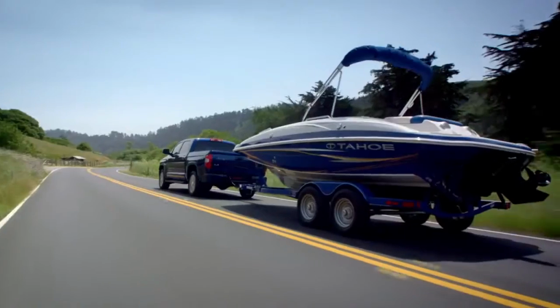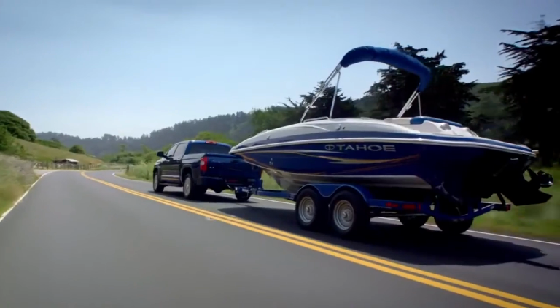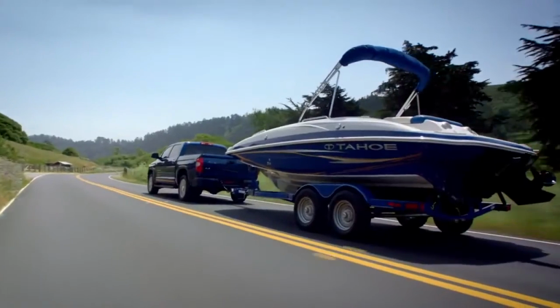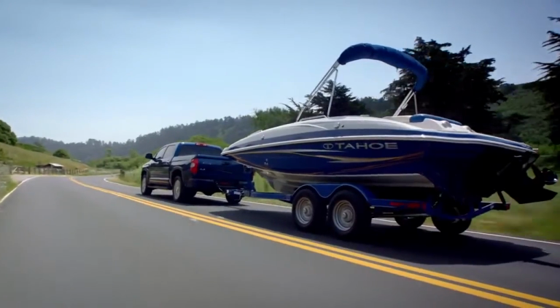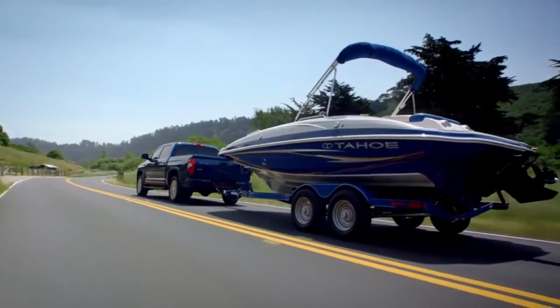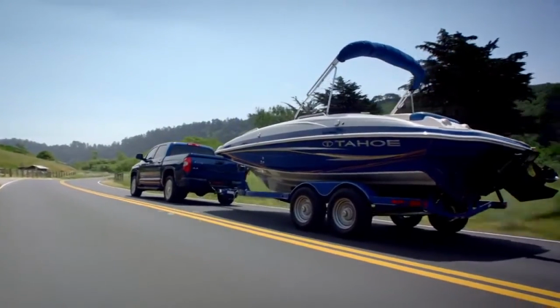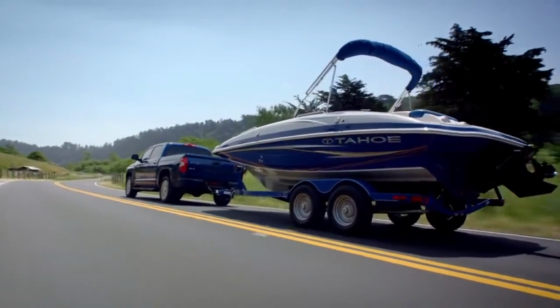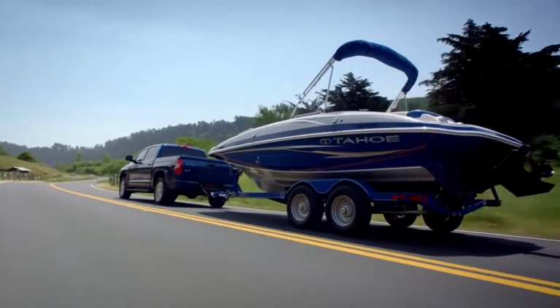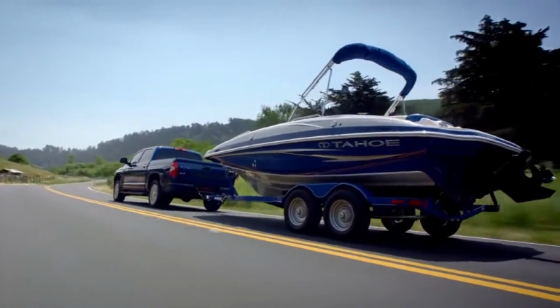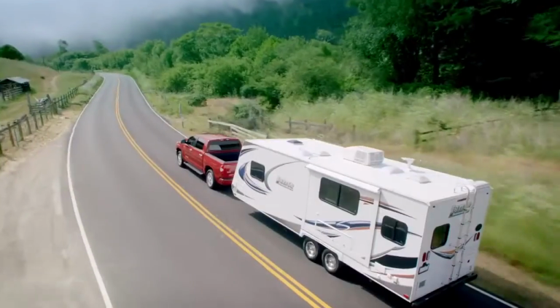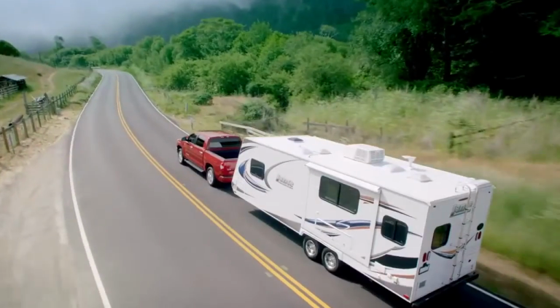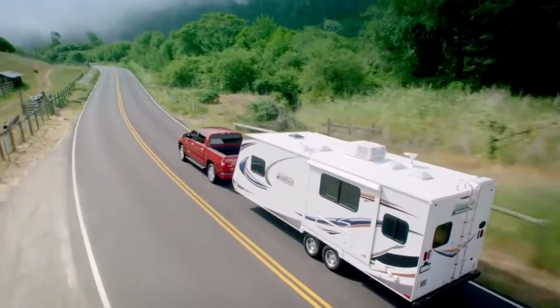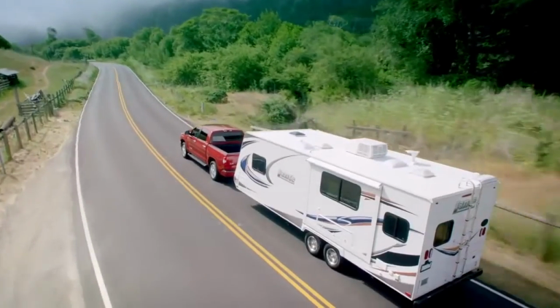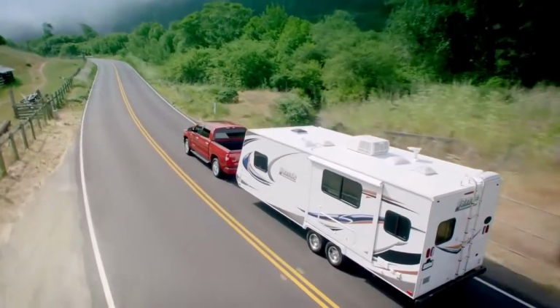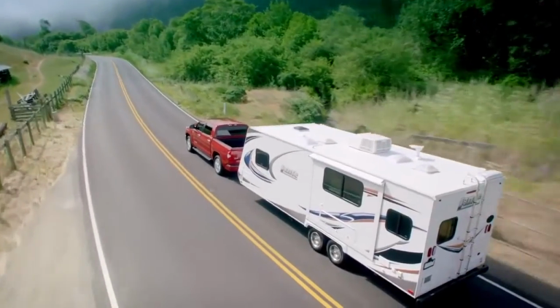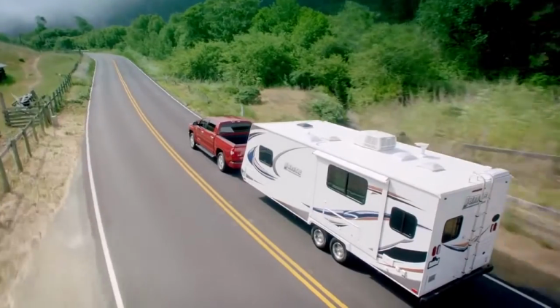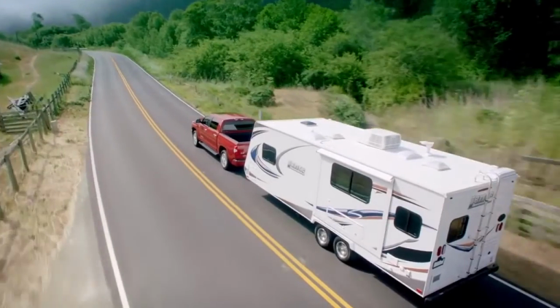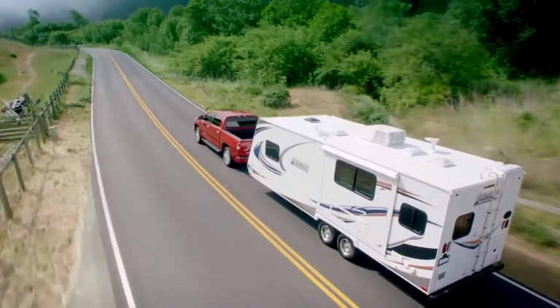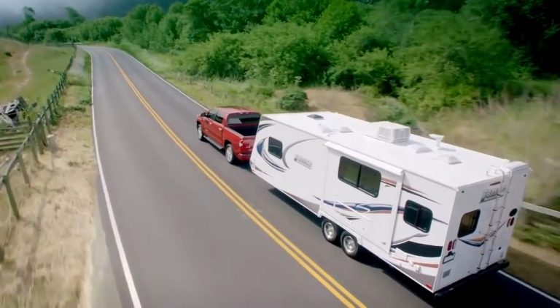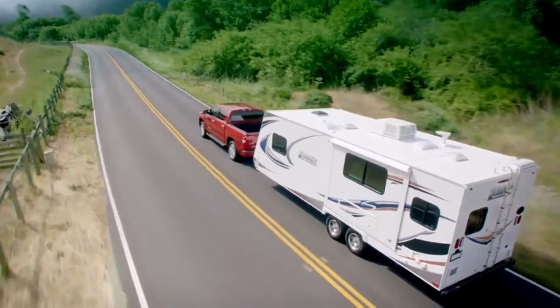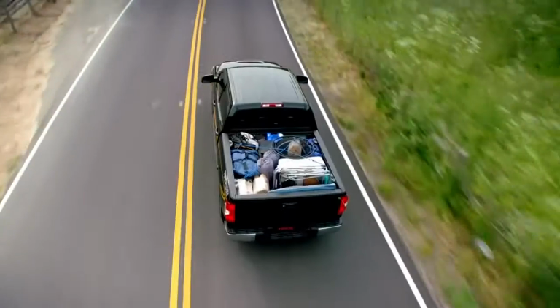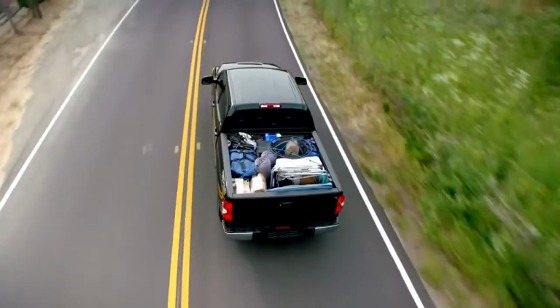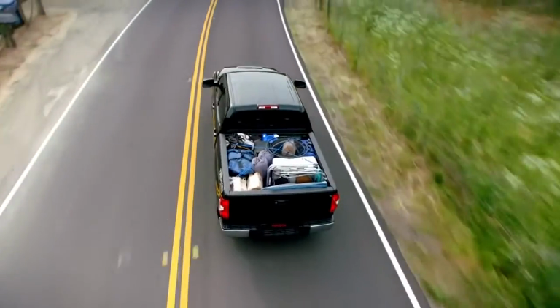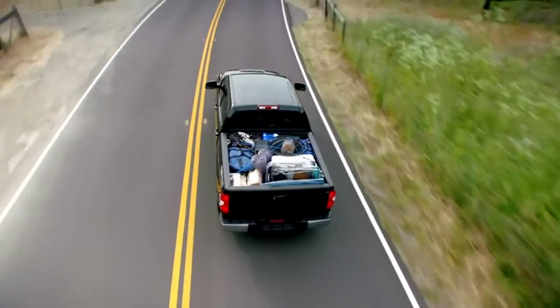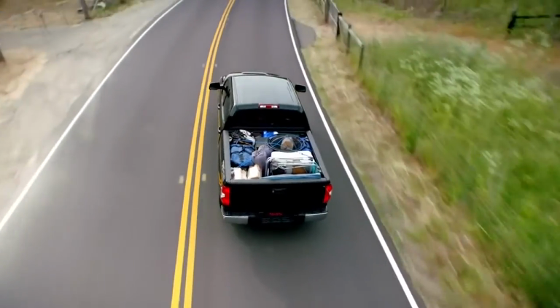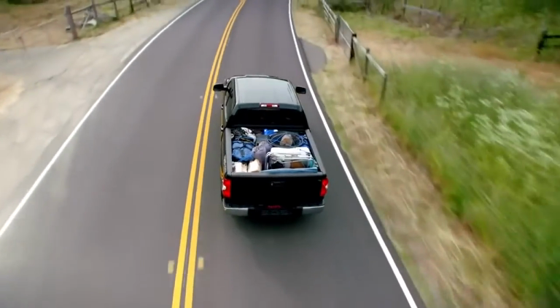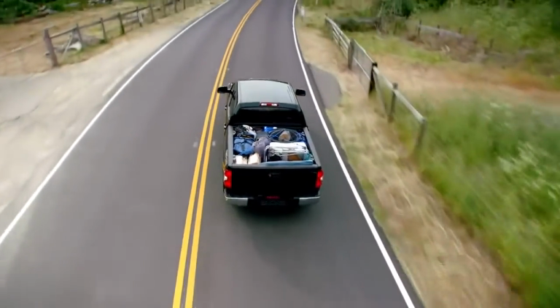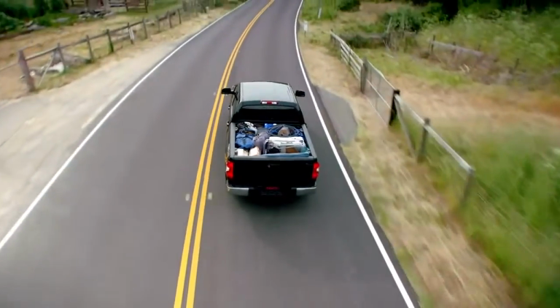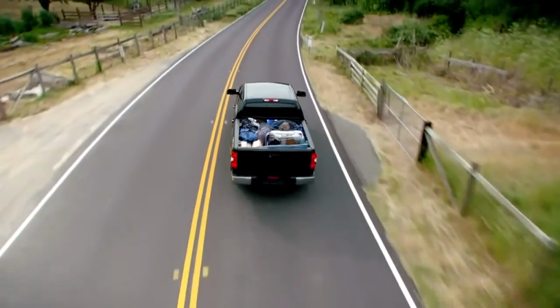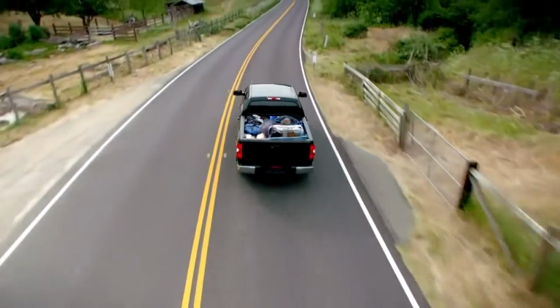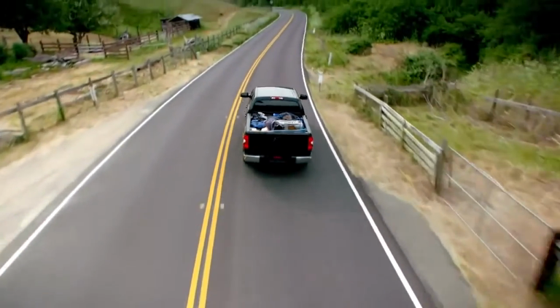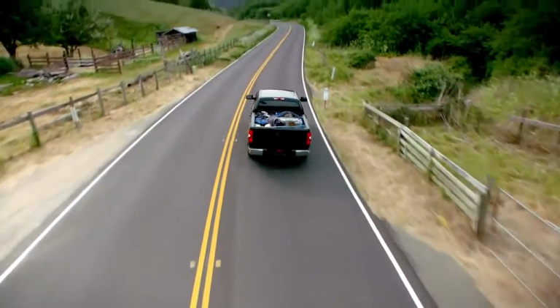If you've got something to tow or haul, the 2014 Tundra is tough, fully capable, and ready for any project.